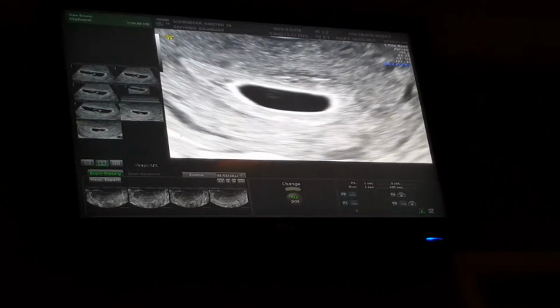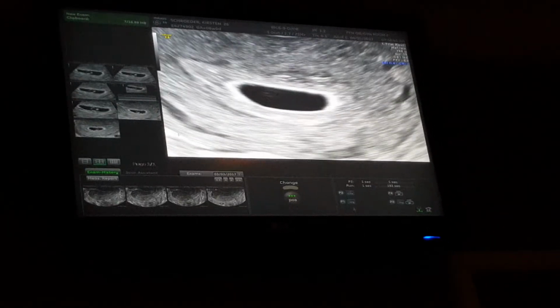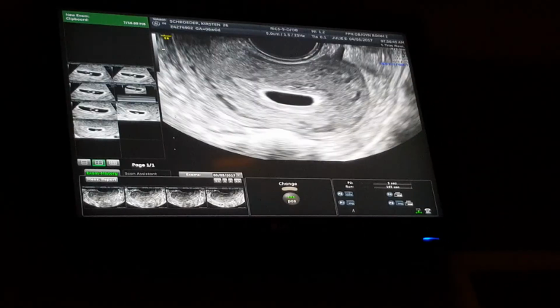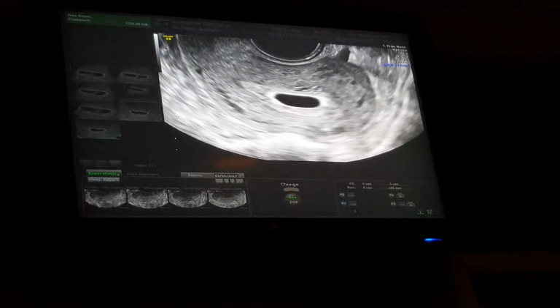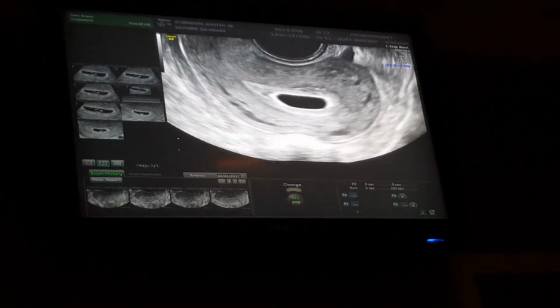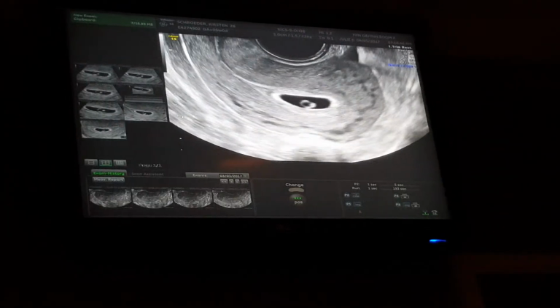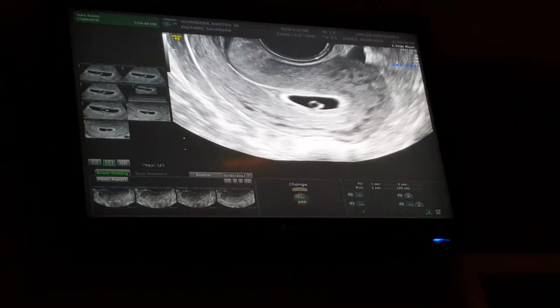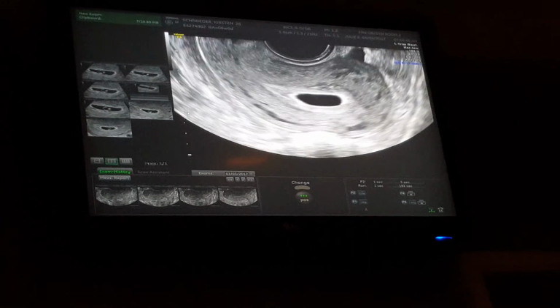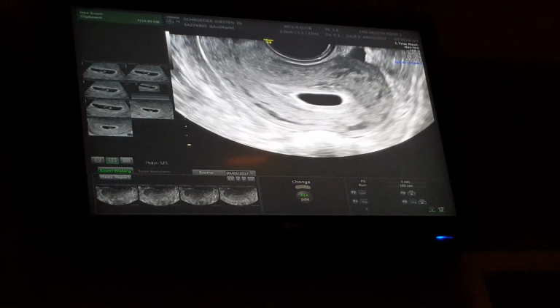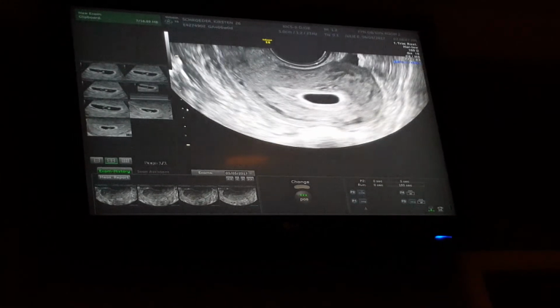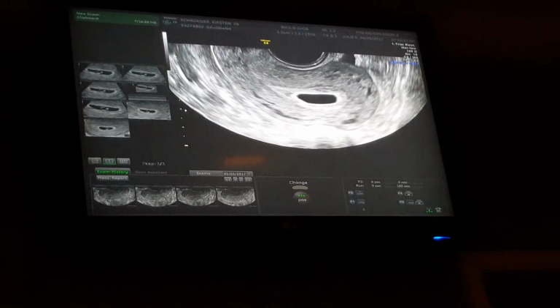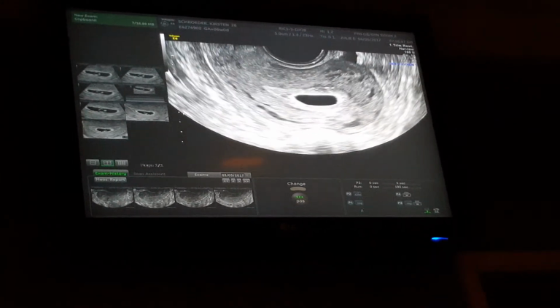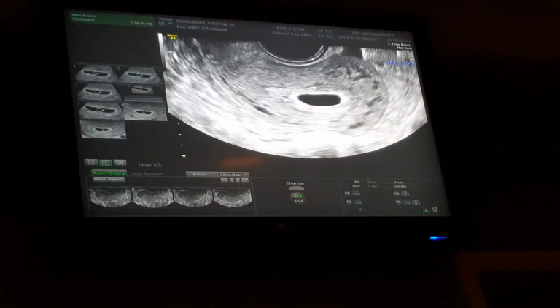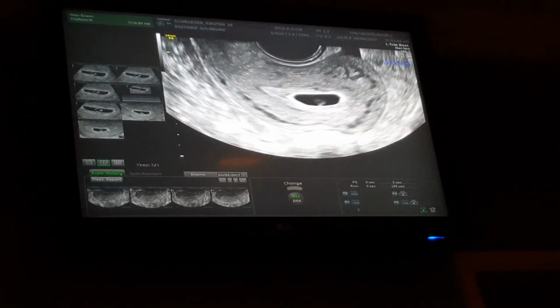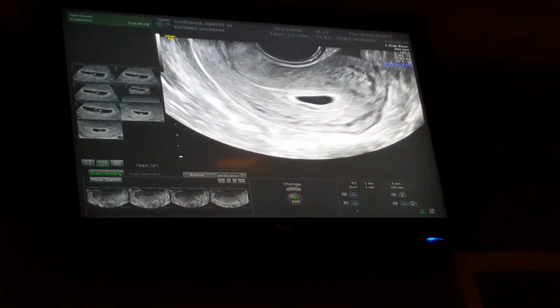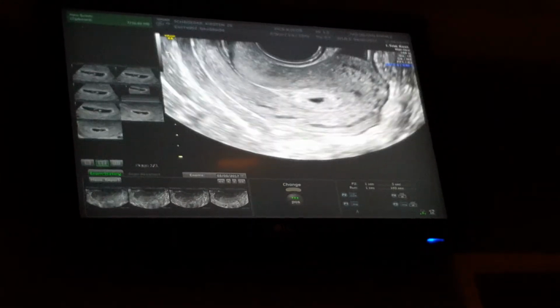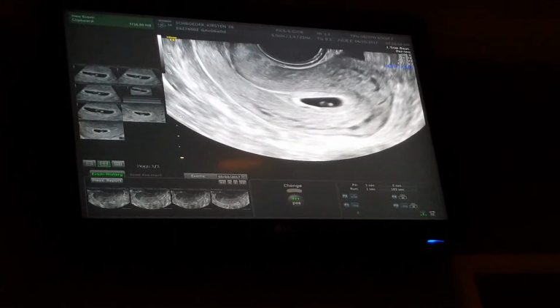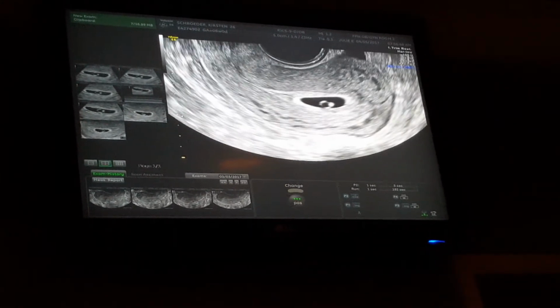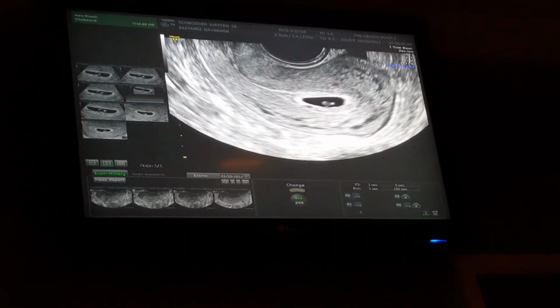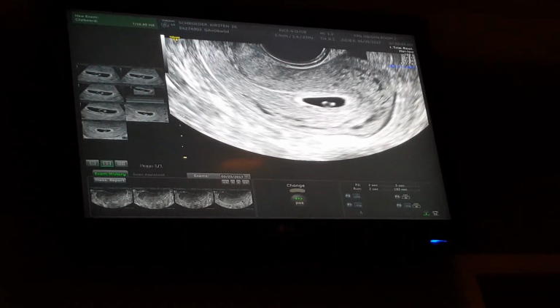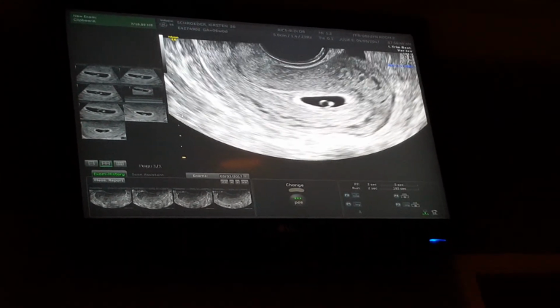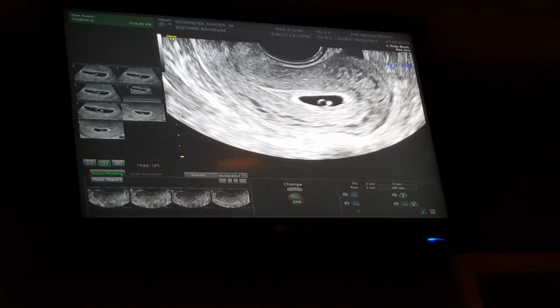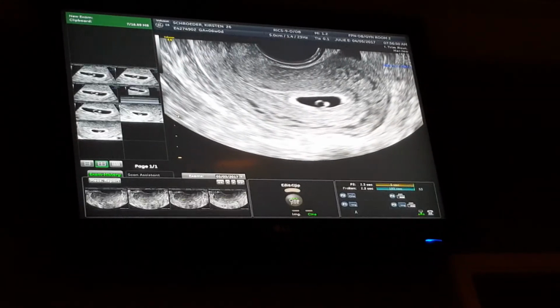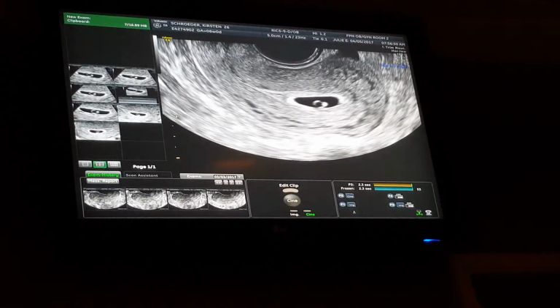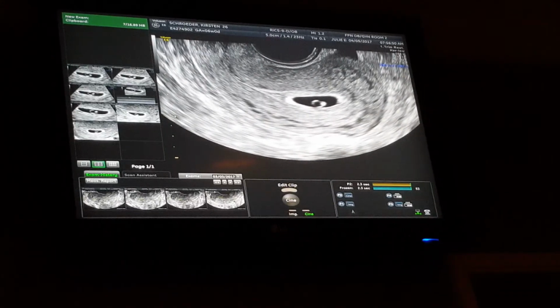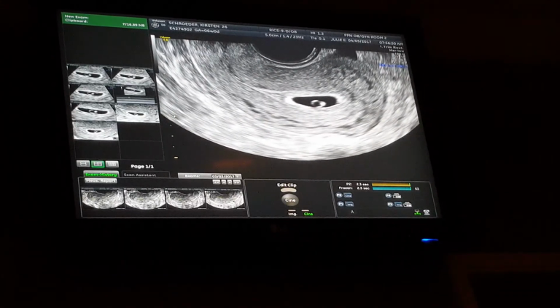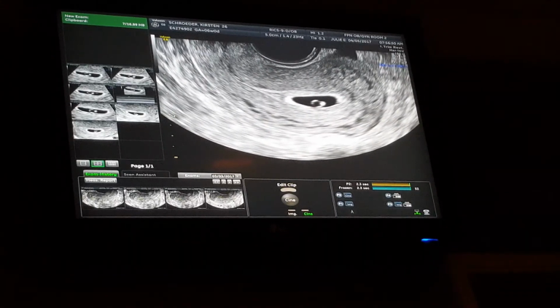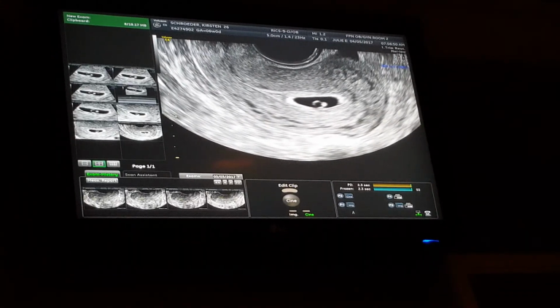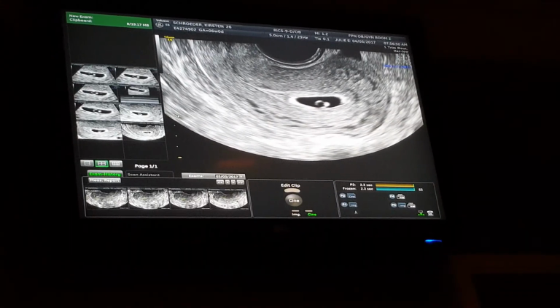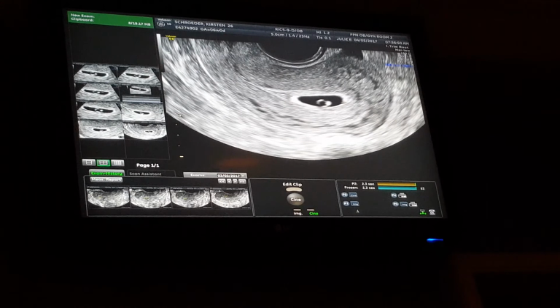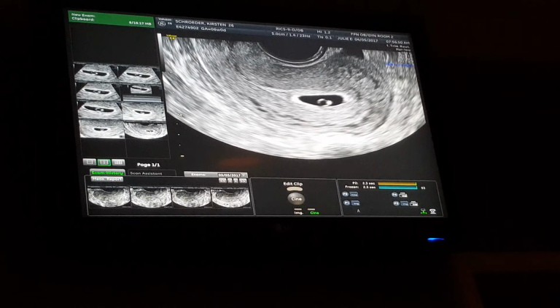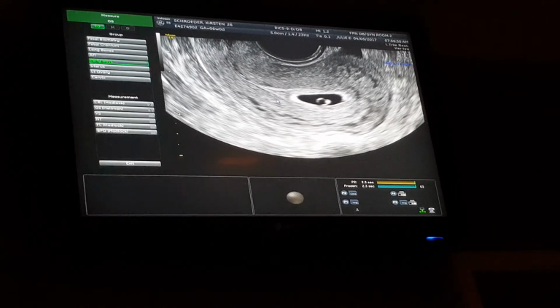There's a big picture of the whole uterus.